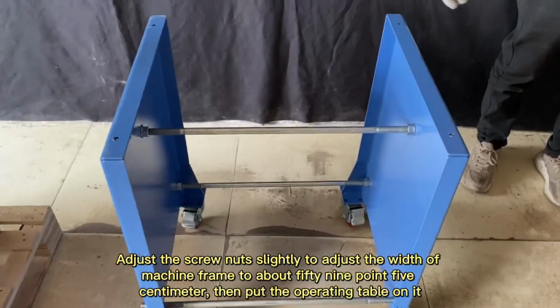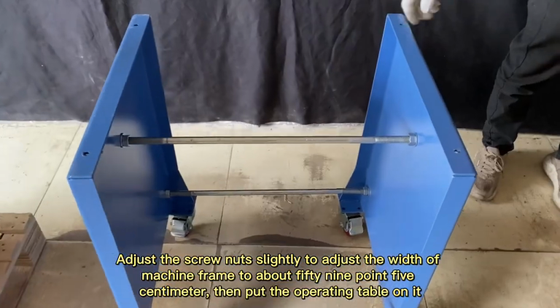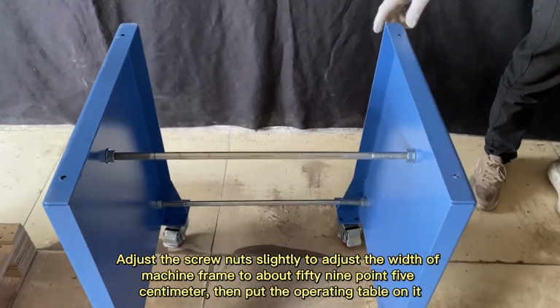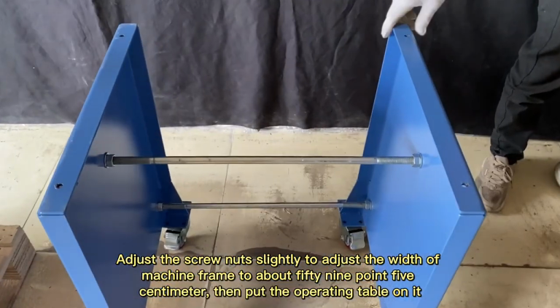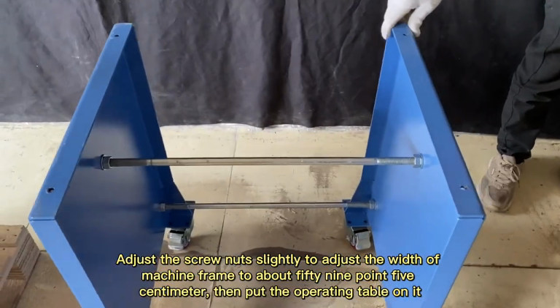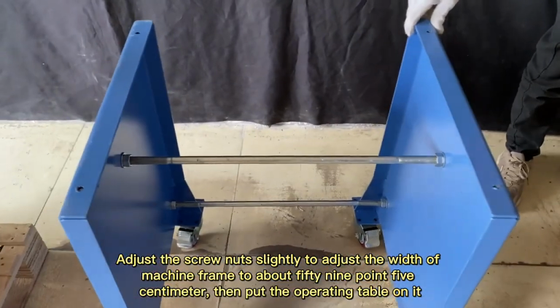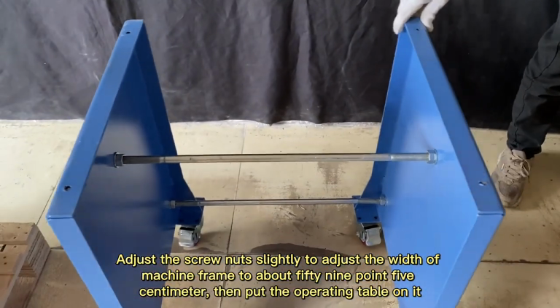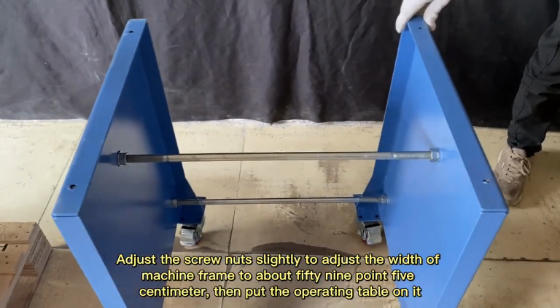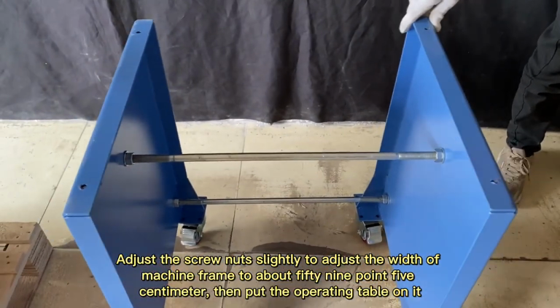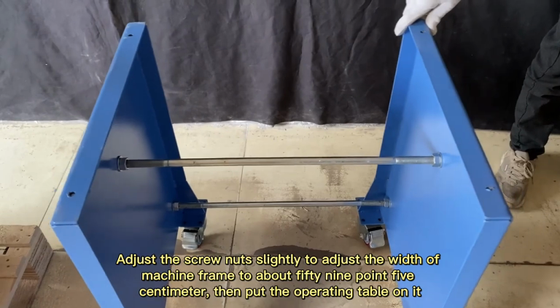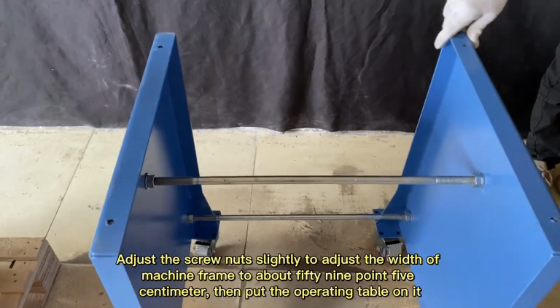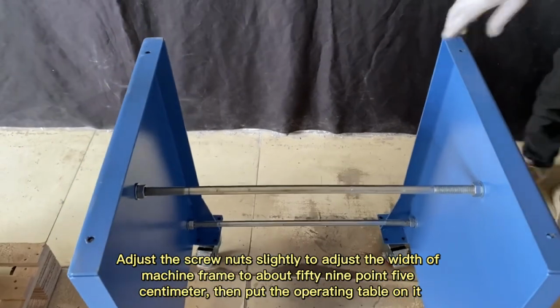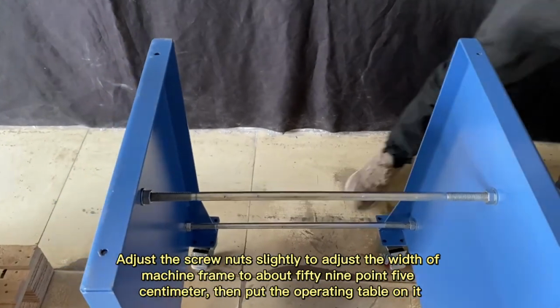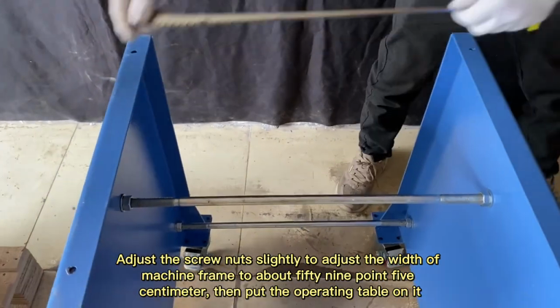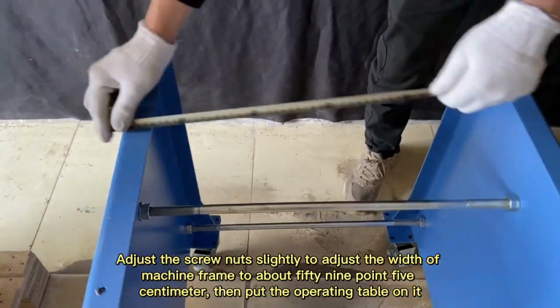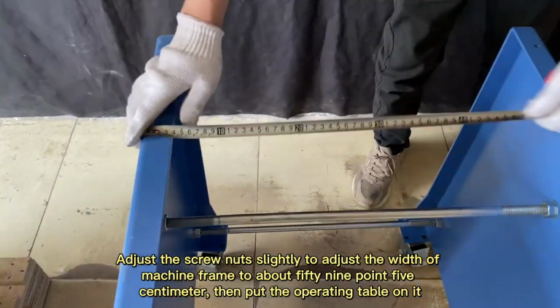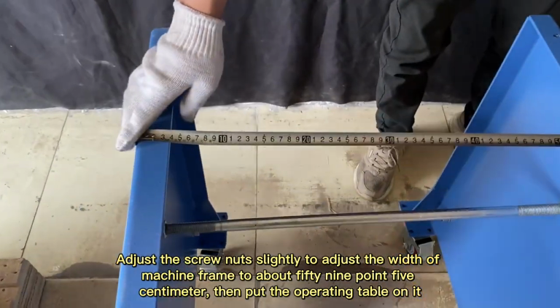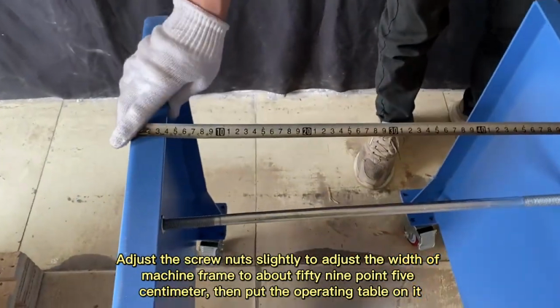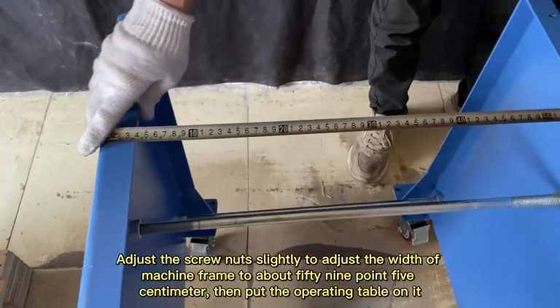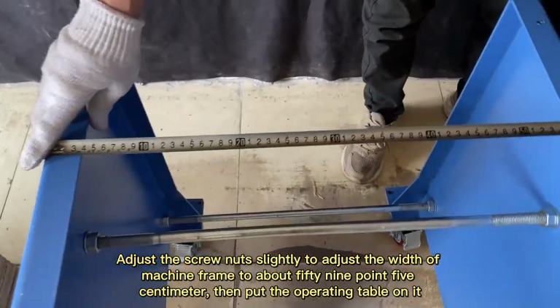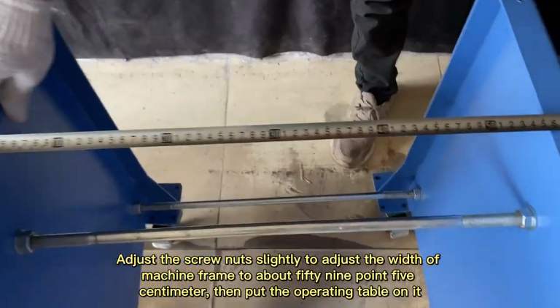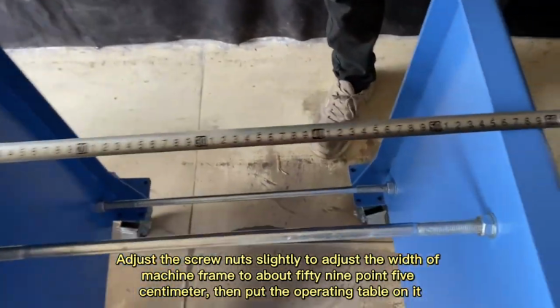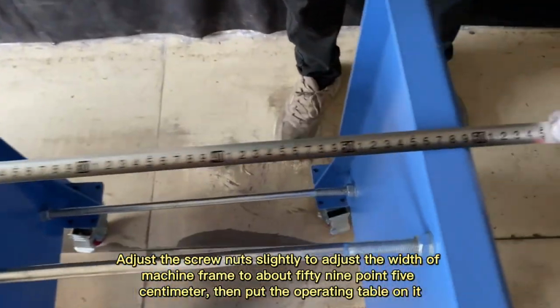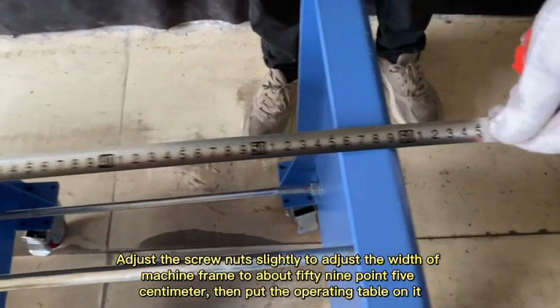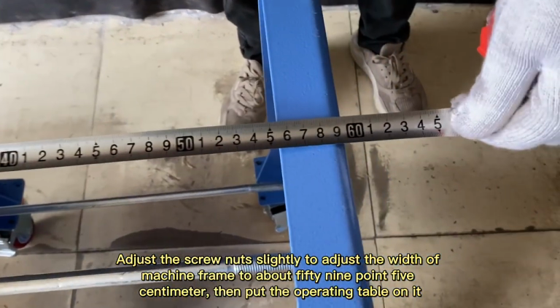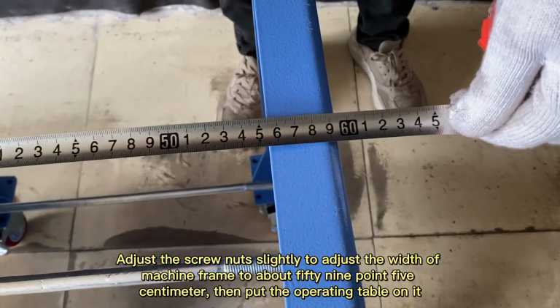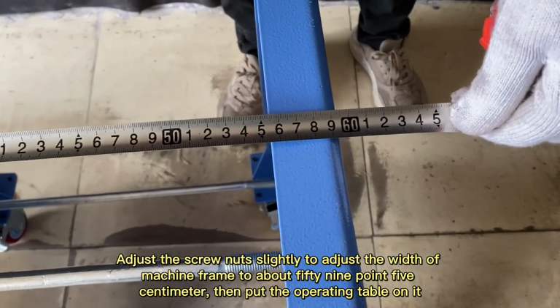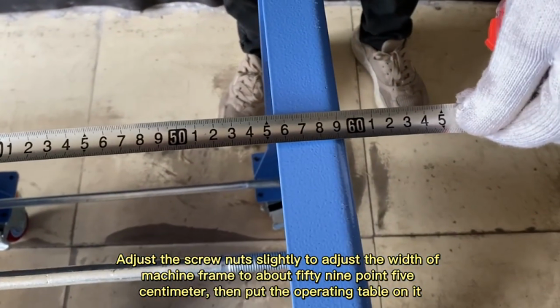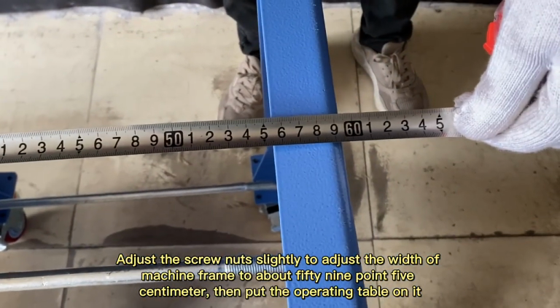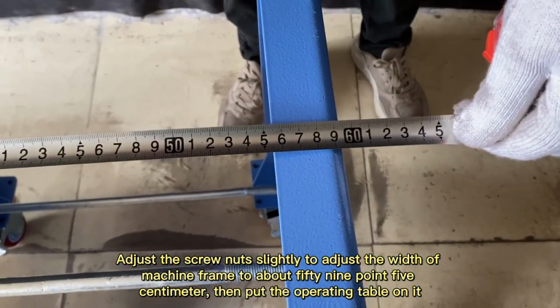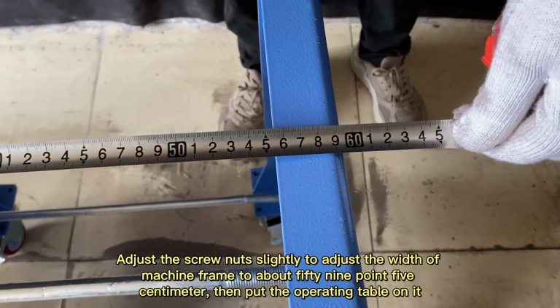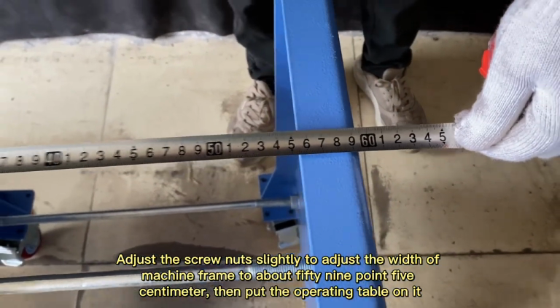Adjust to about 59.5cm, then put the operating table on it.